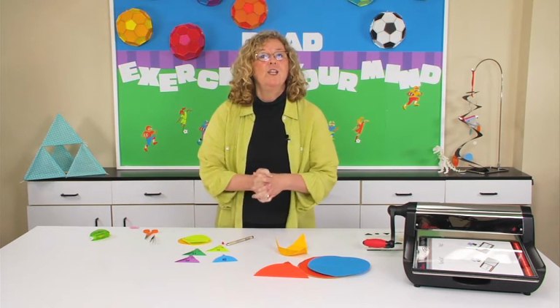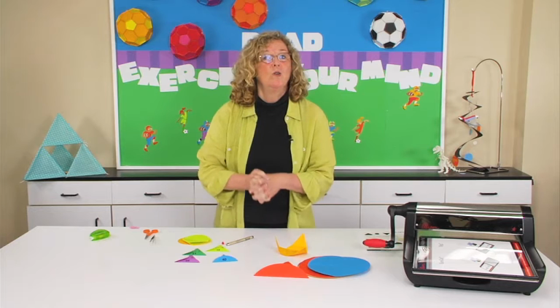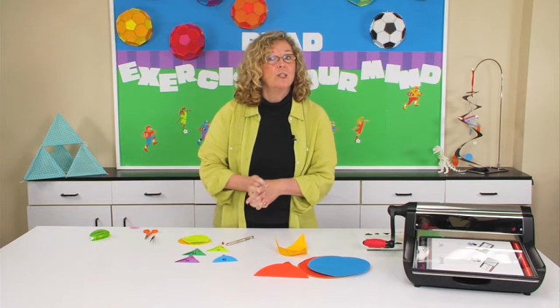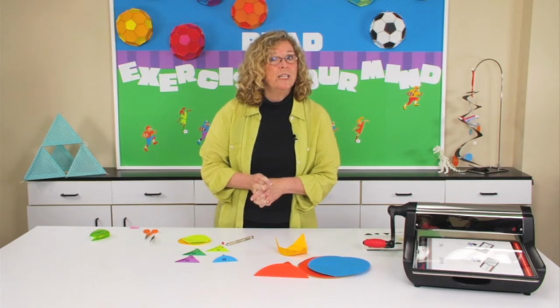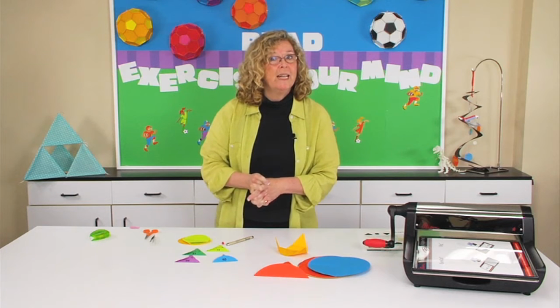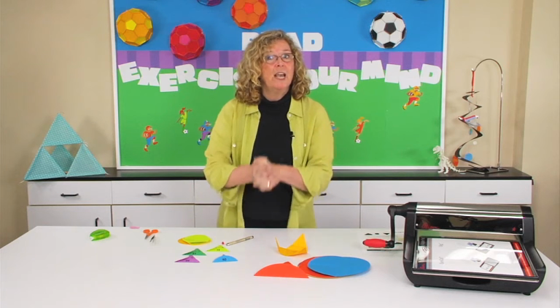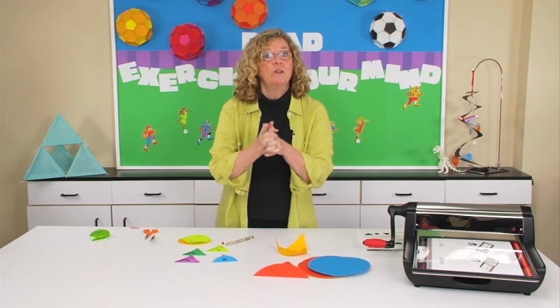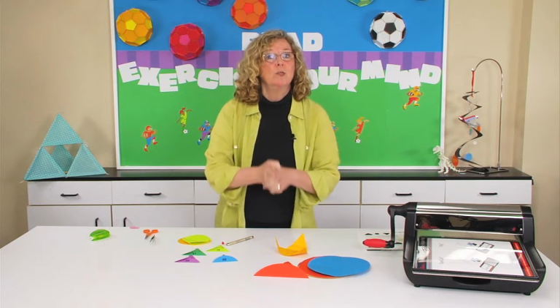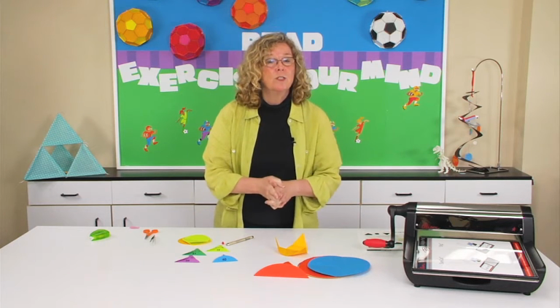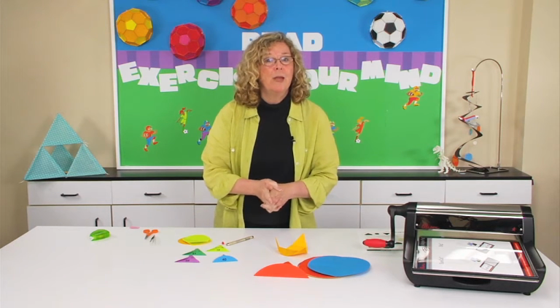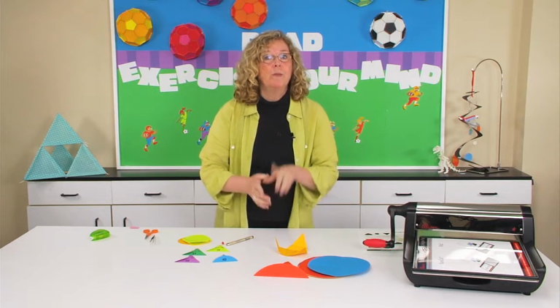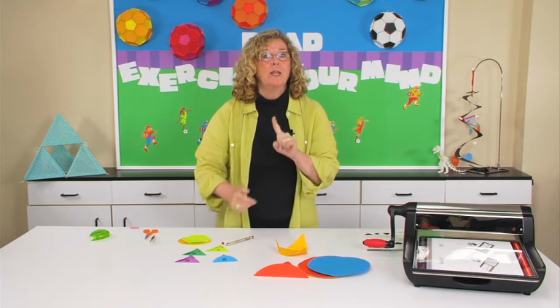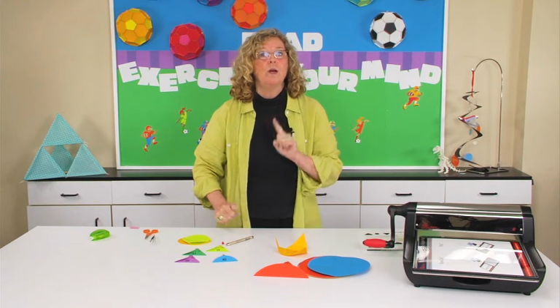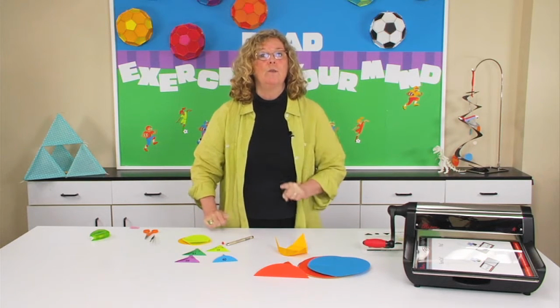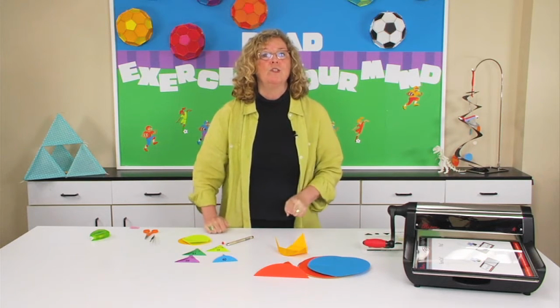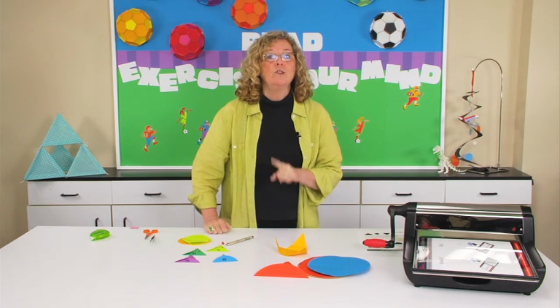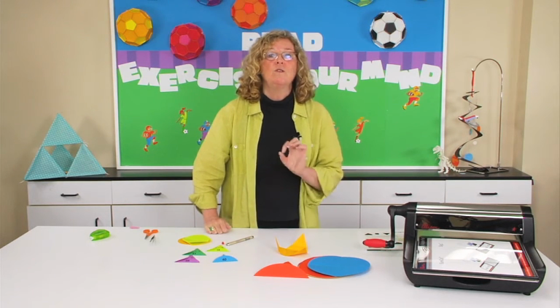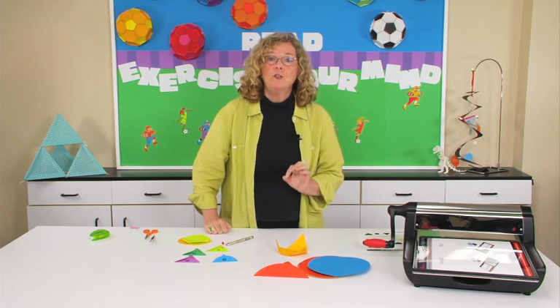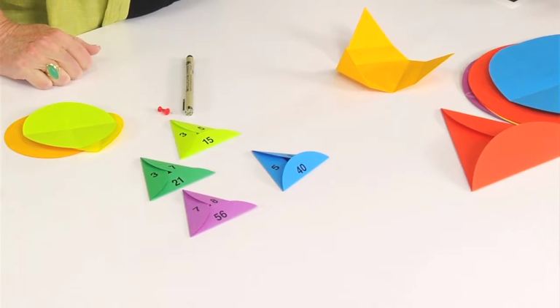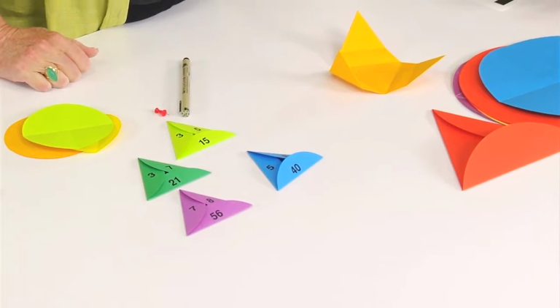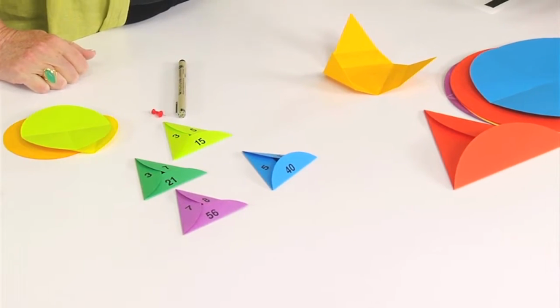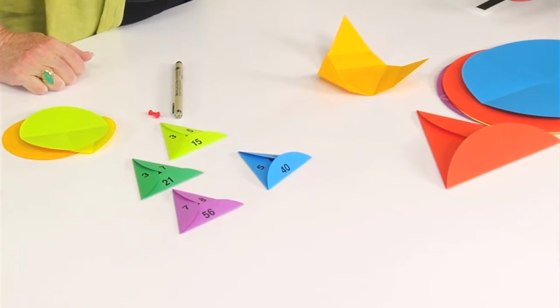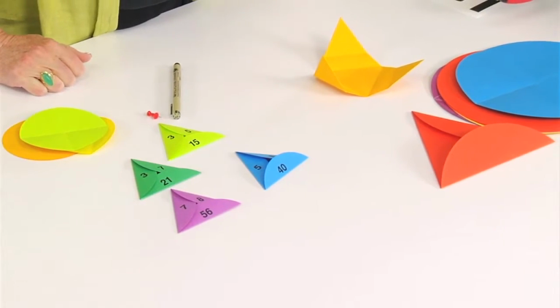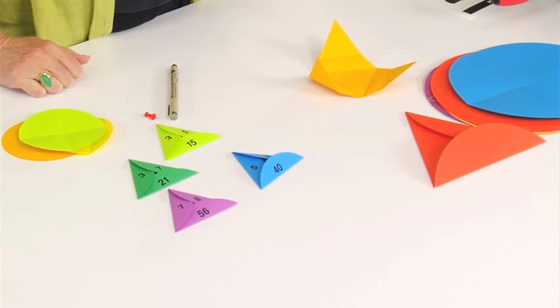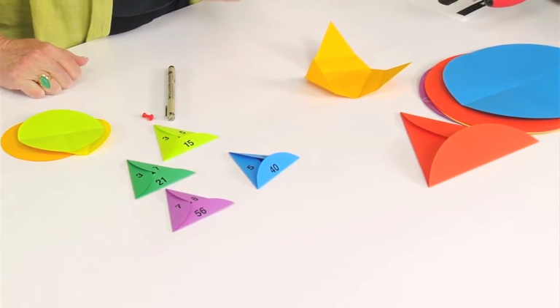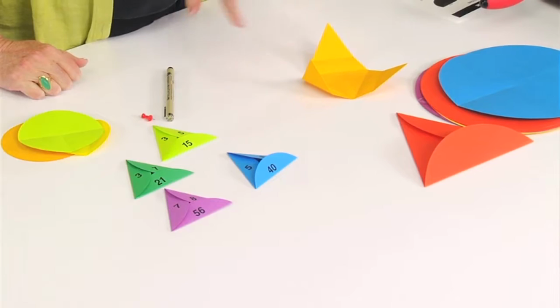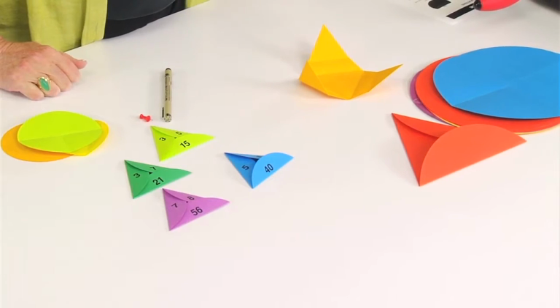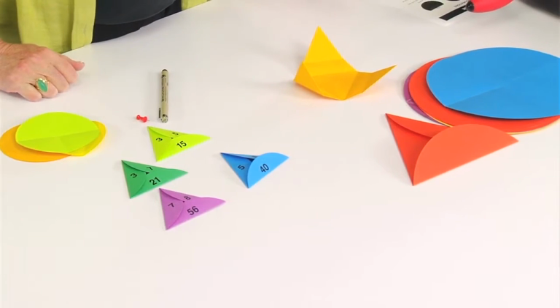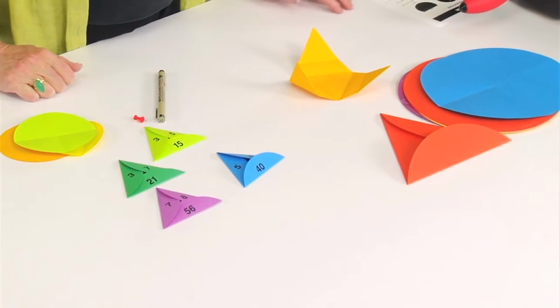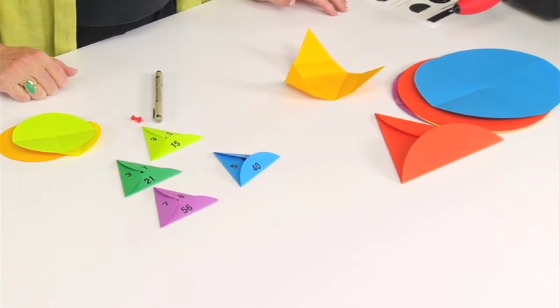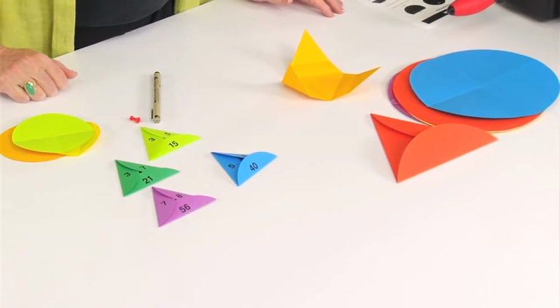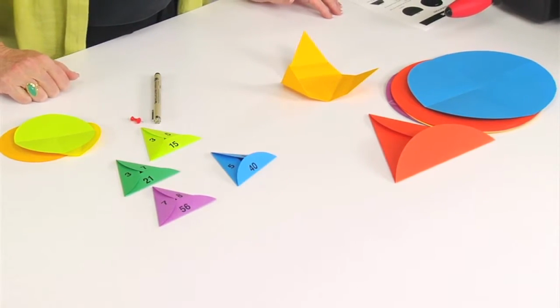These learning aids are simple to make, but they will help your students visually see the relationship between number families.